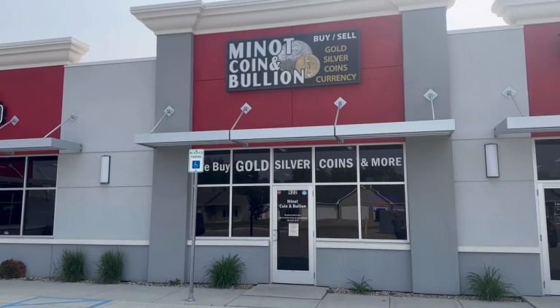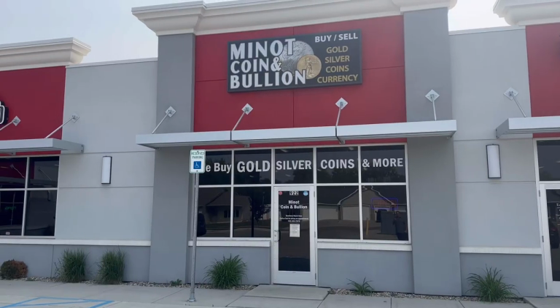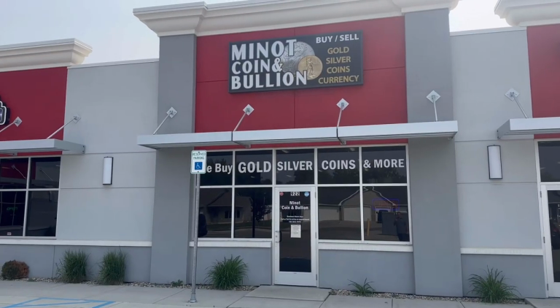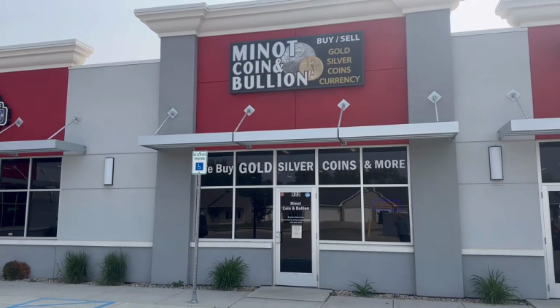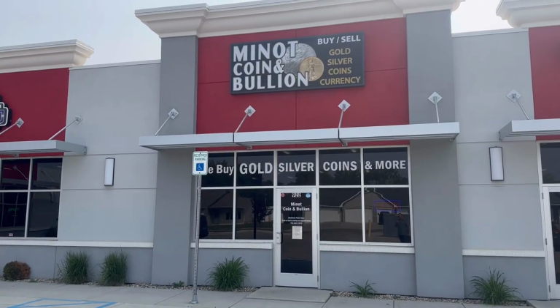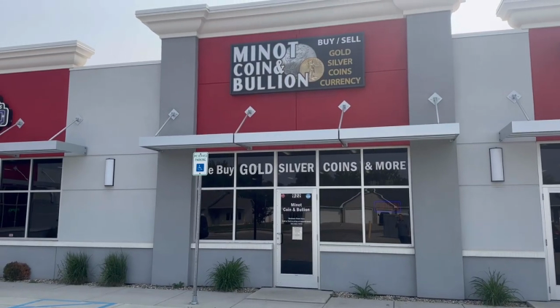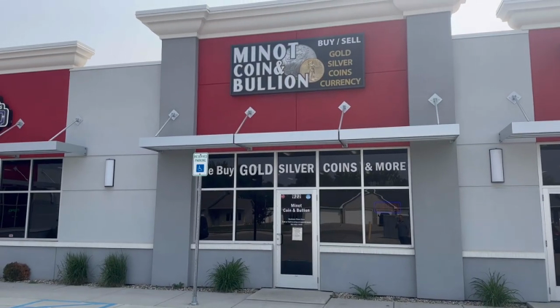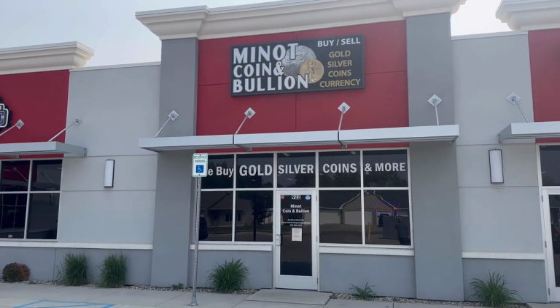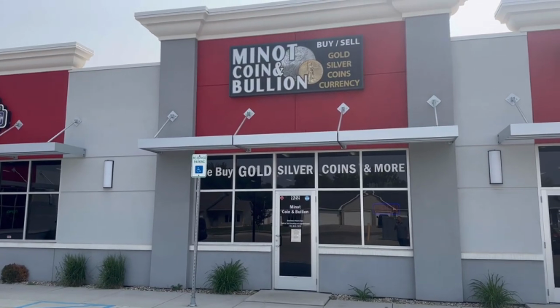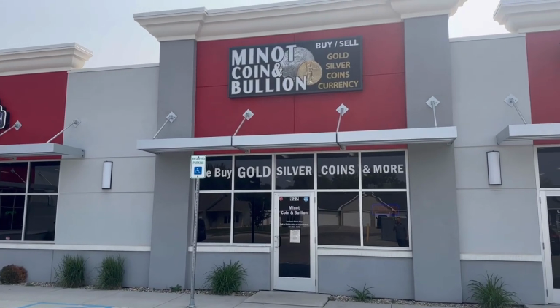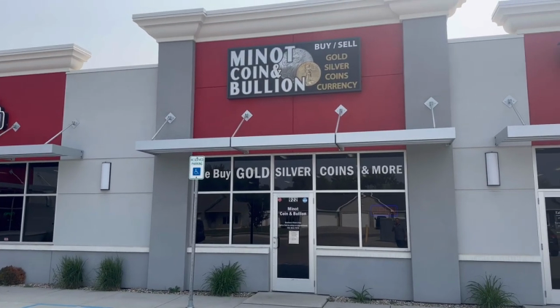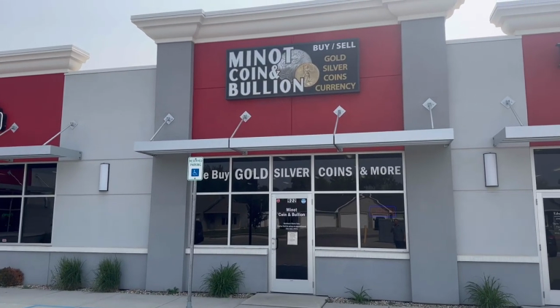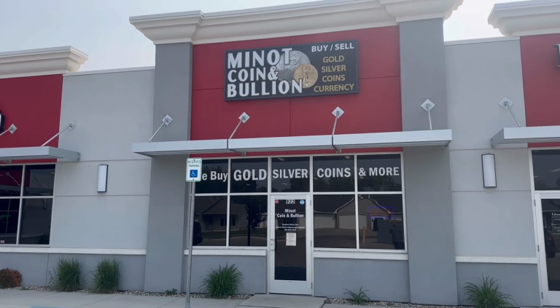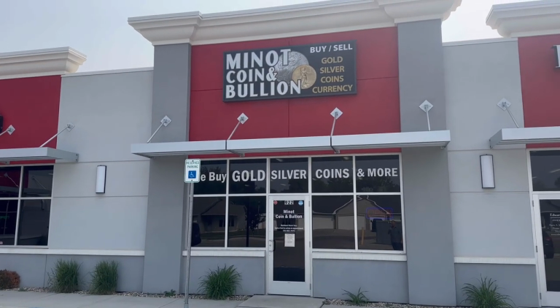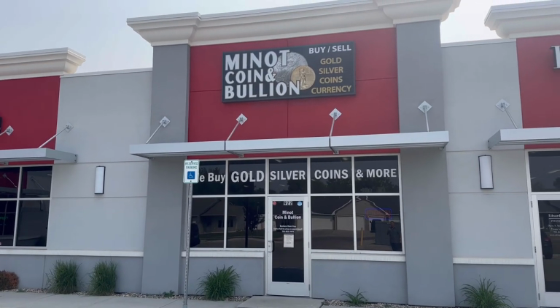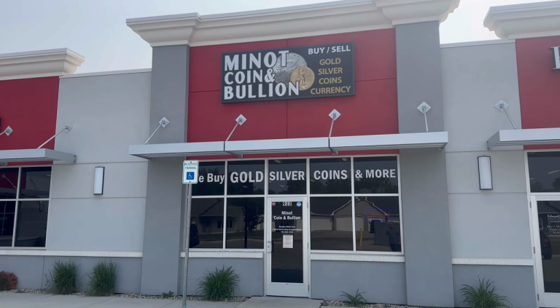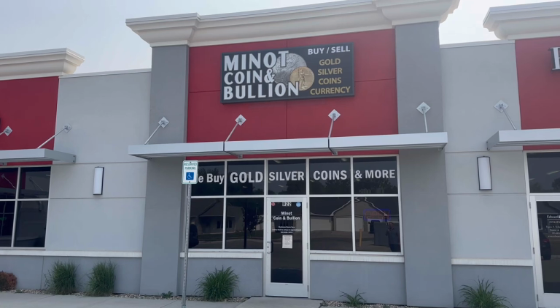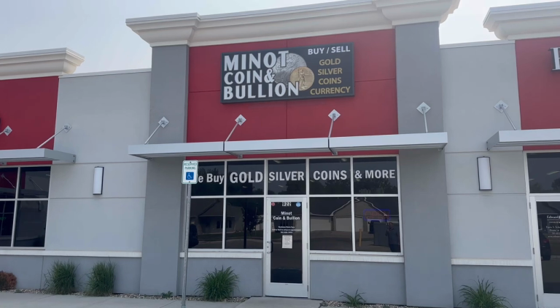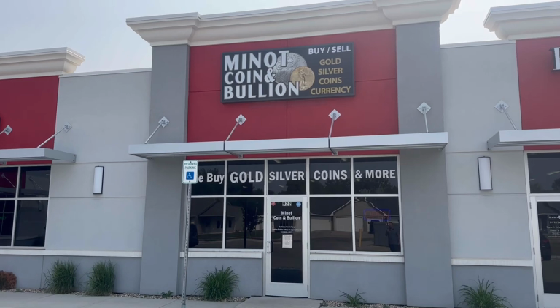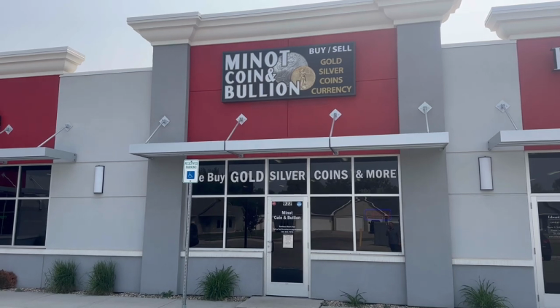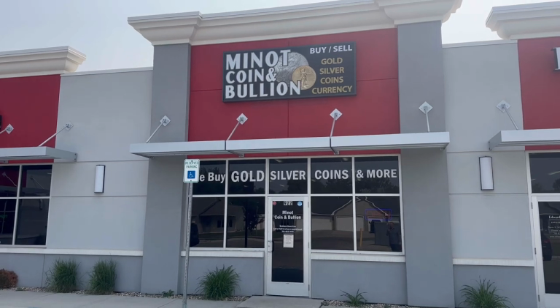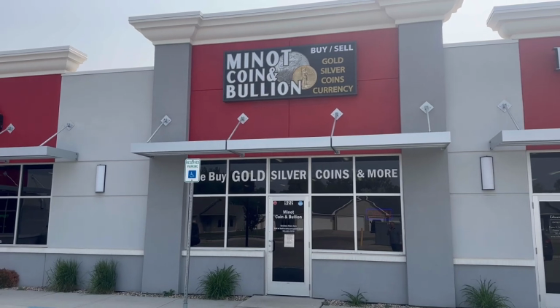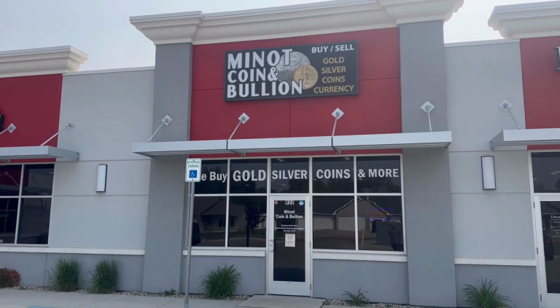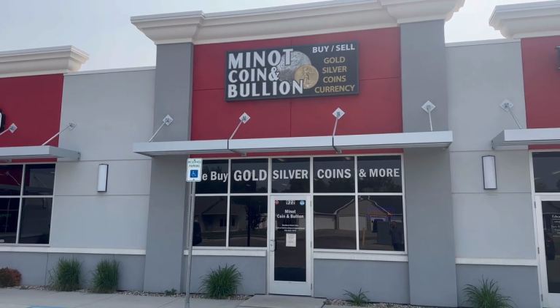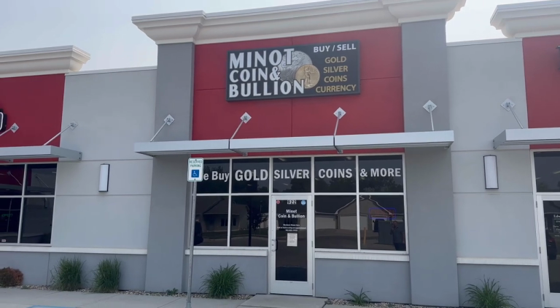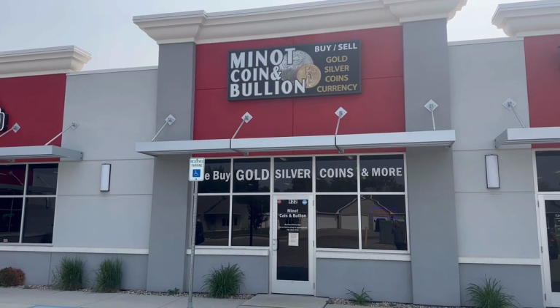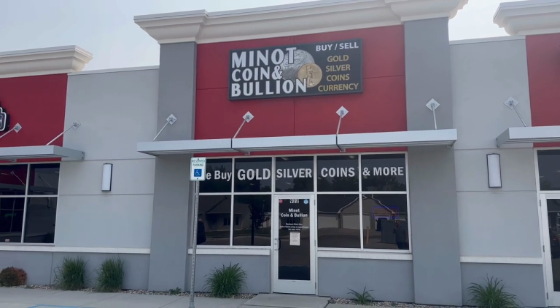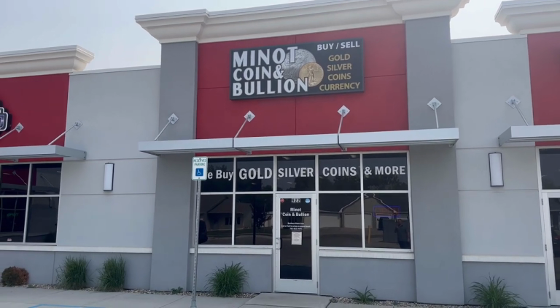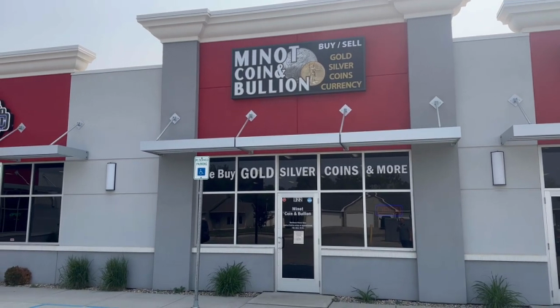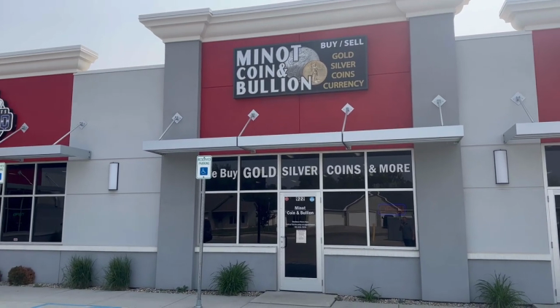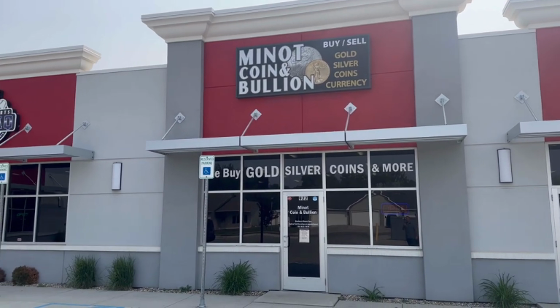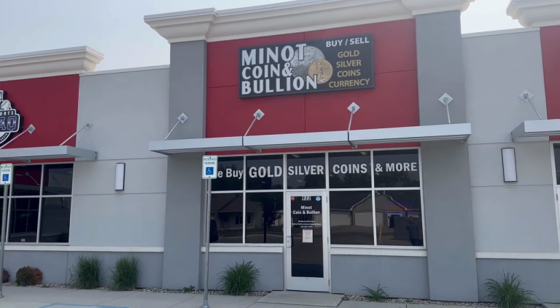Hello everyone, in today's video I'm going to take you on a quick walkthrough and show you some new items that we got in the coin shop. Let's go take a look.